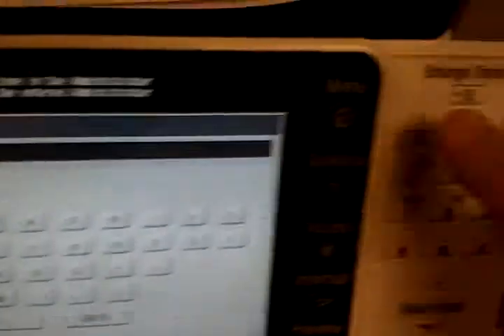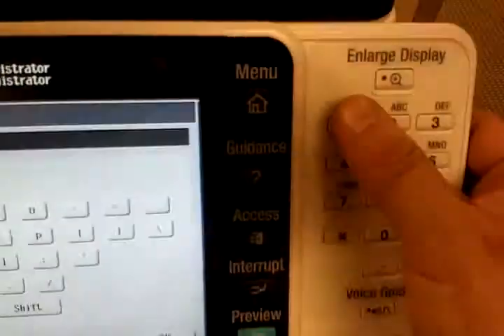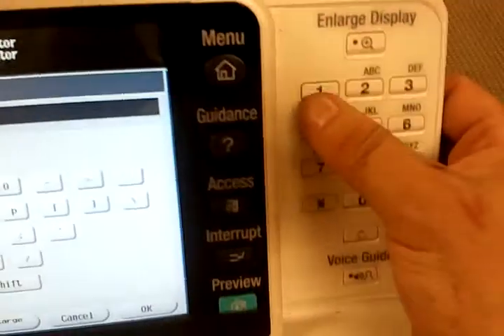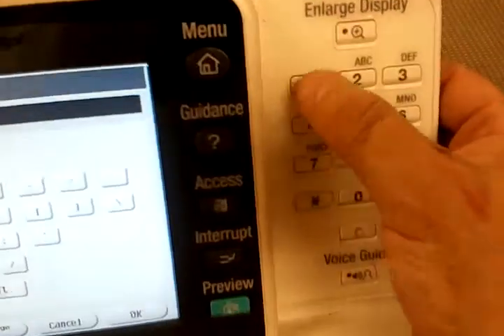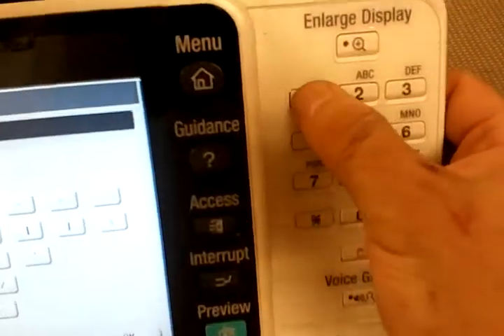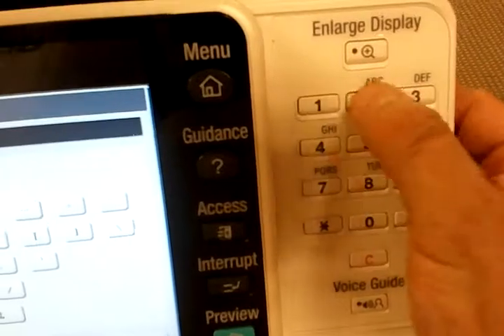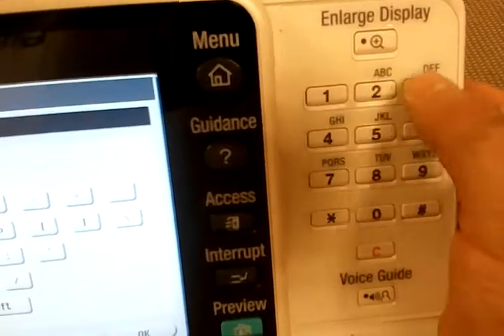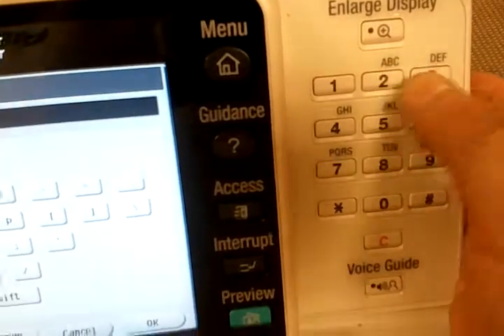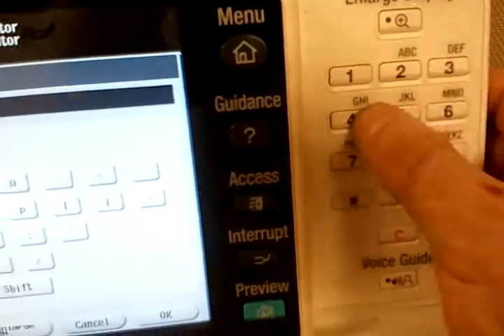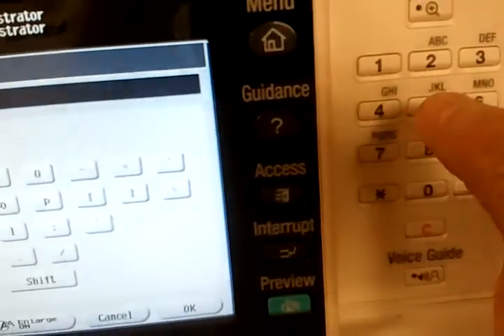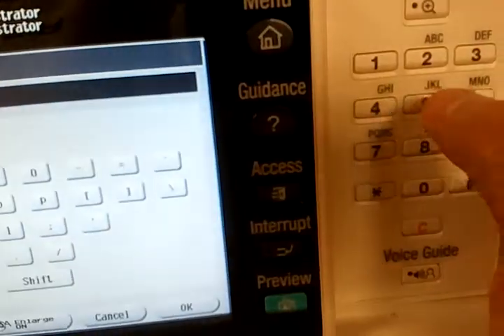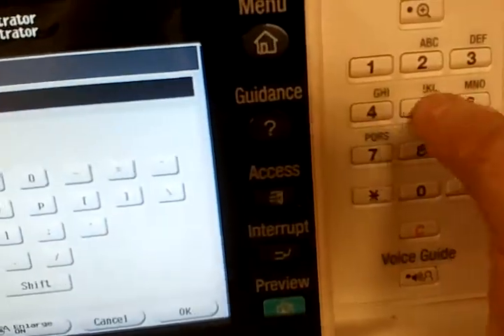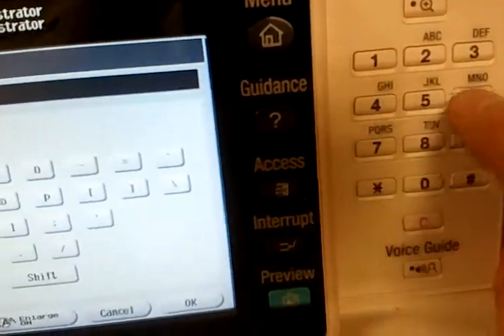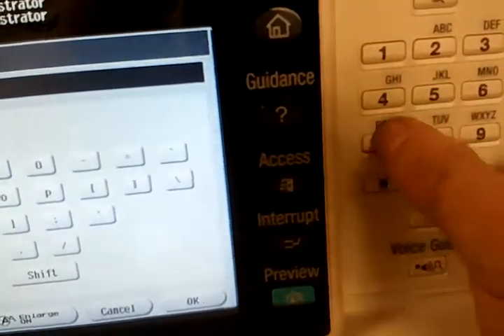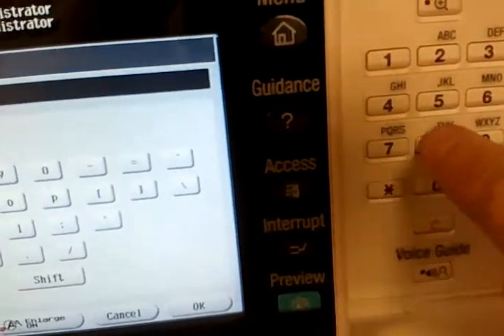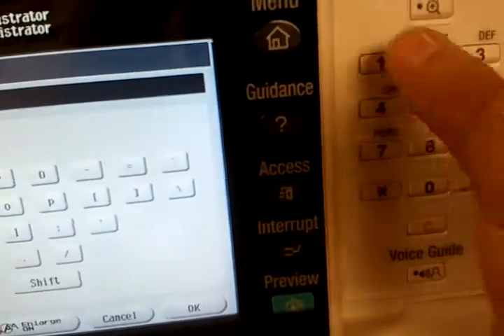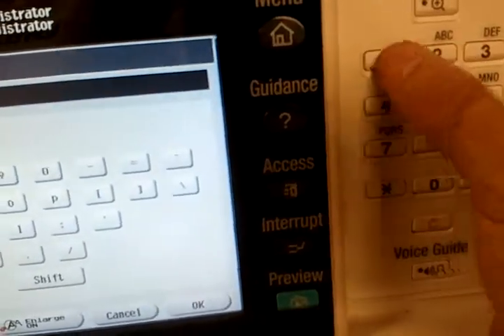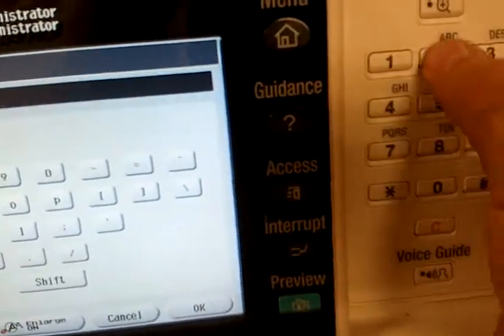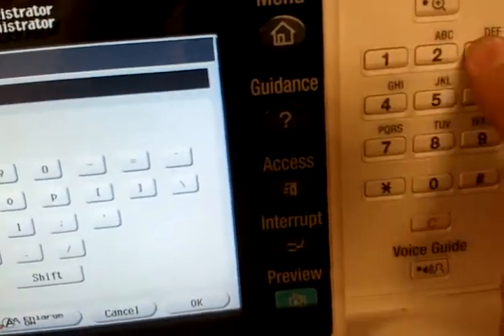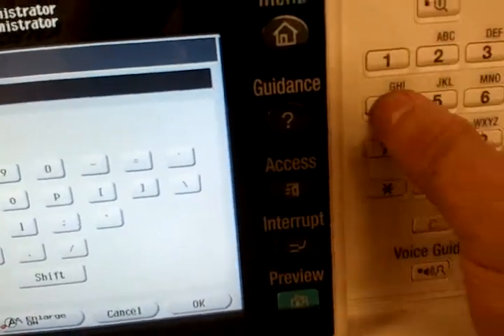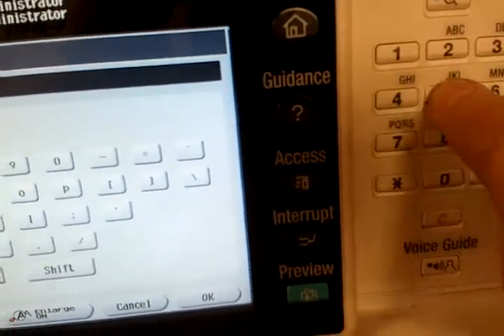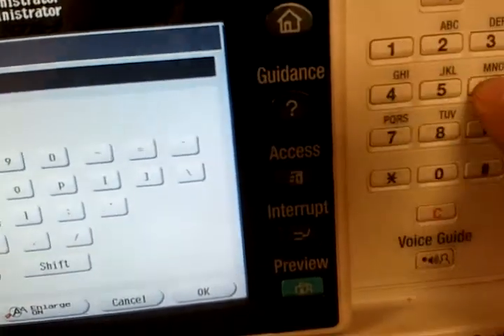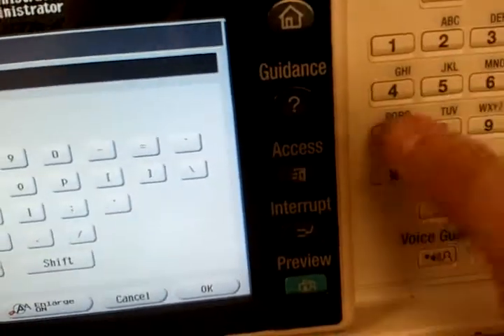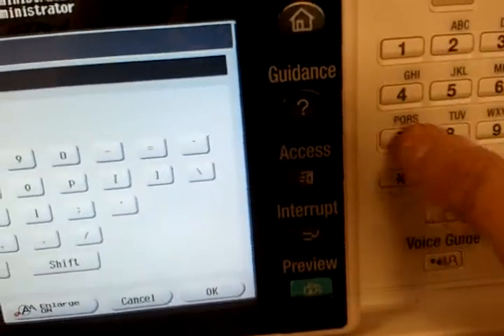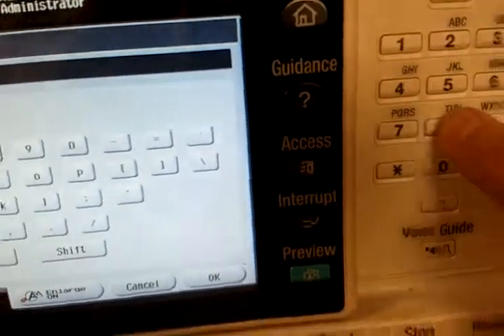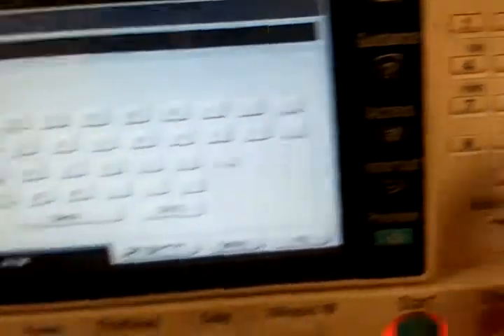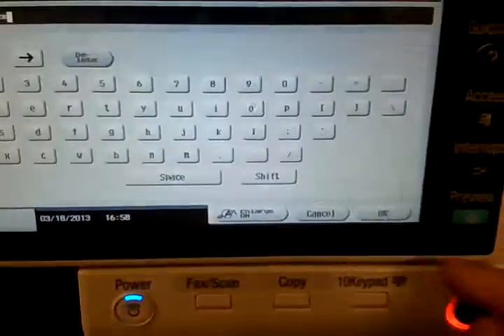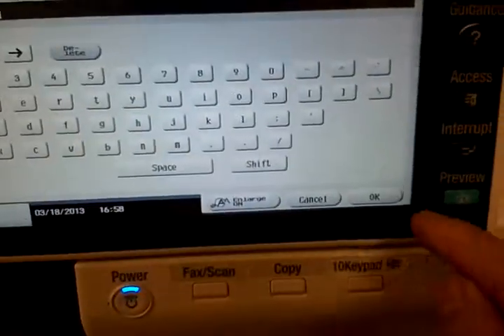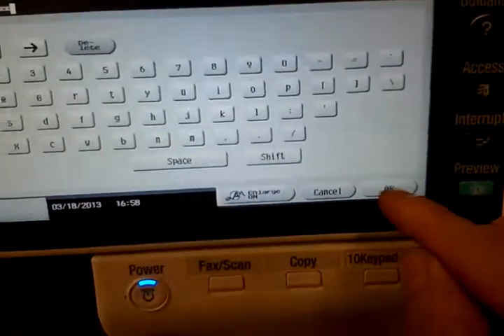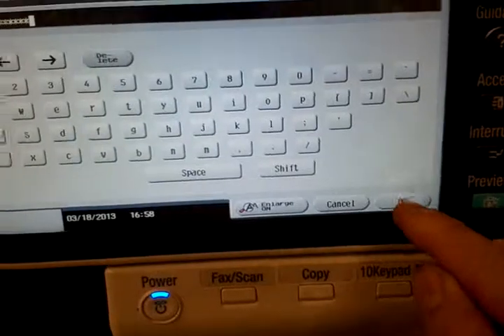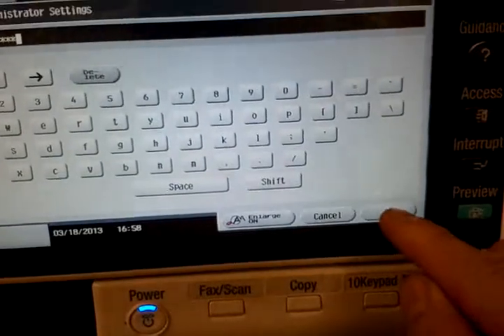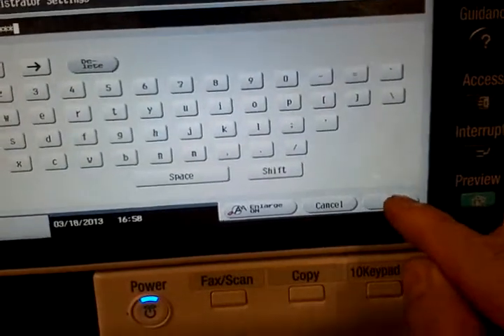Type in the password: 12345678. Click OK.